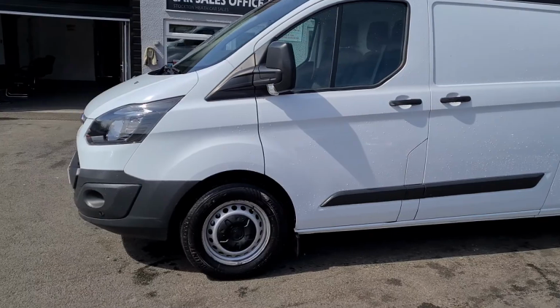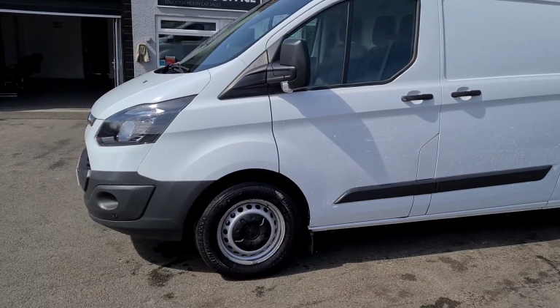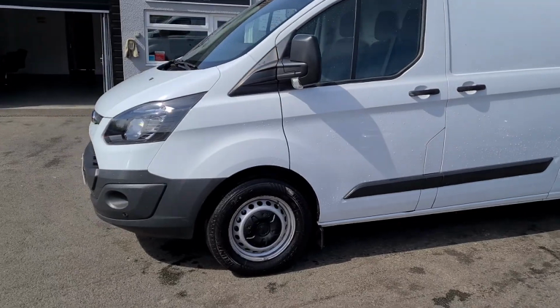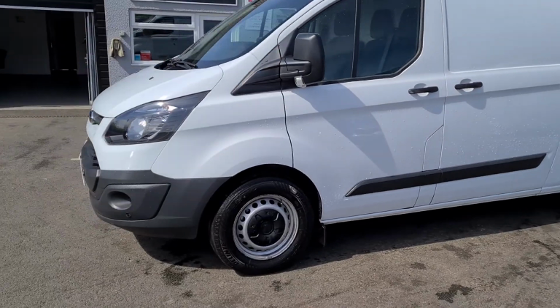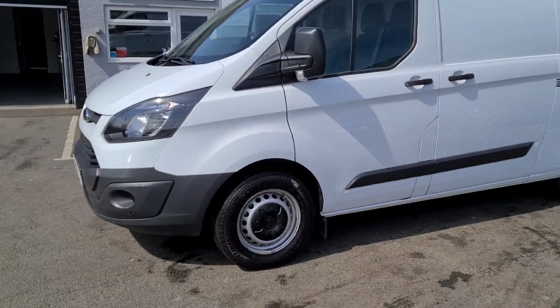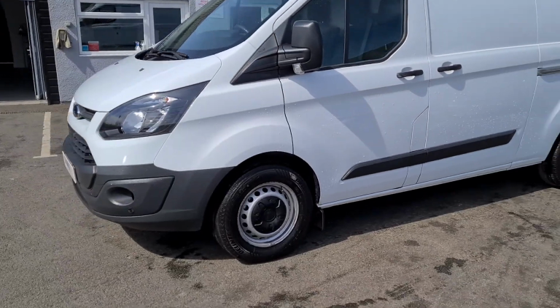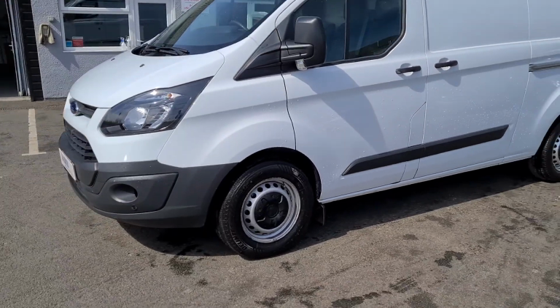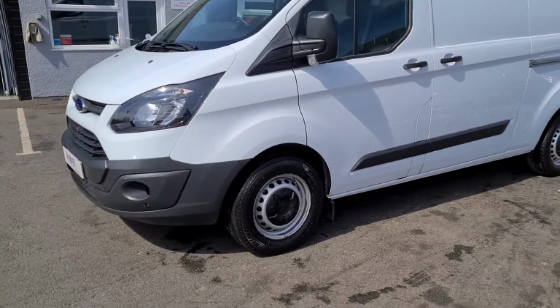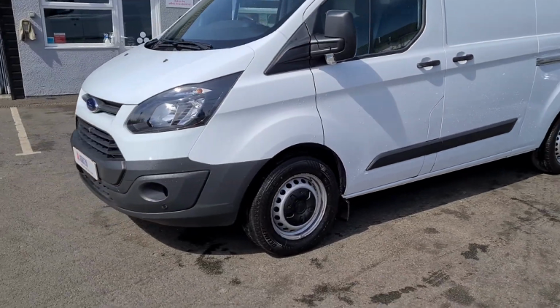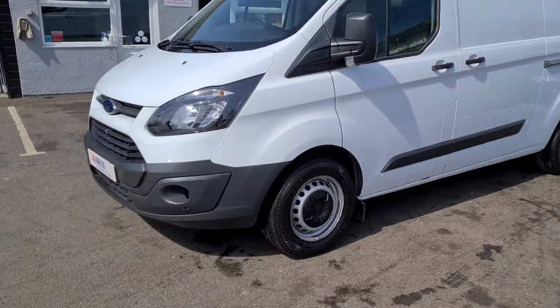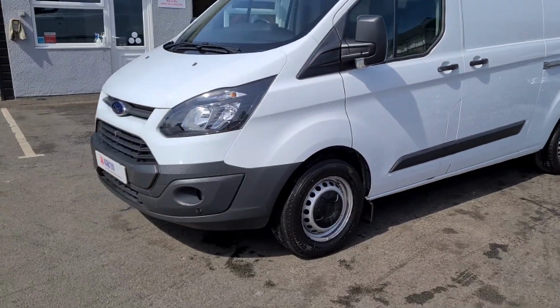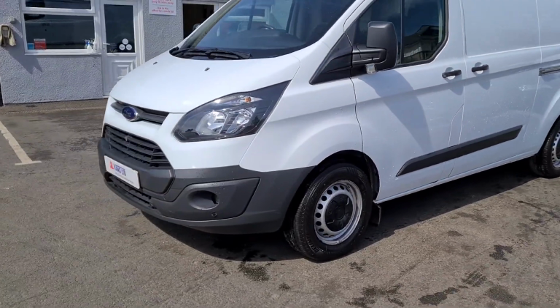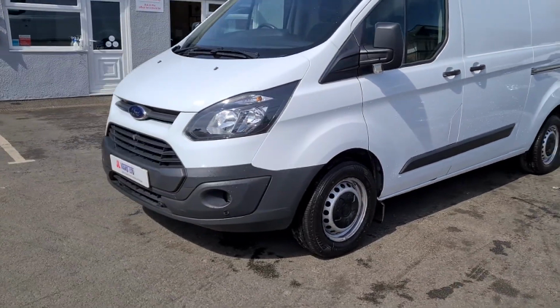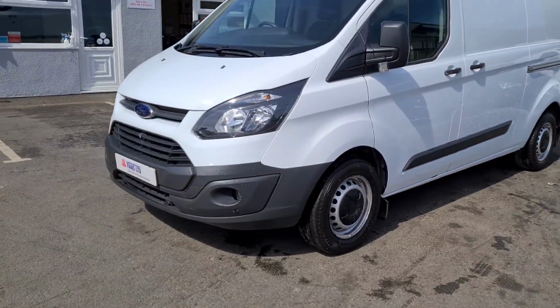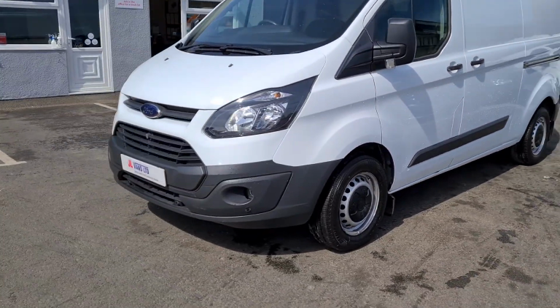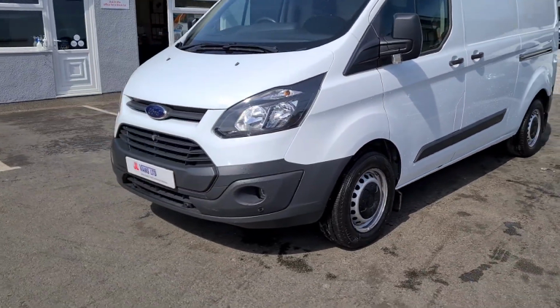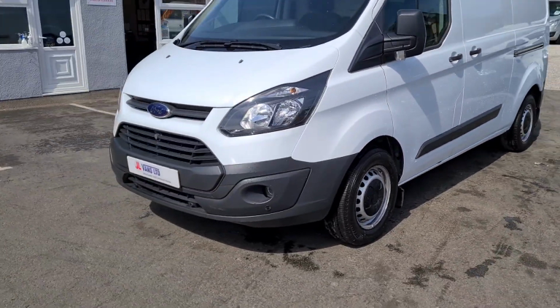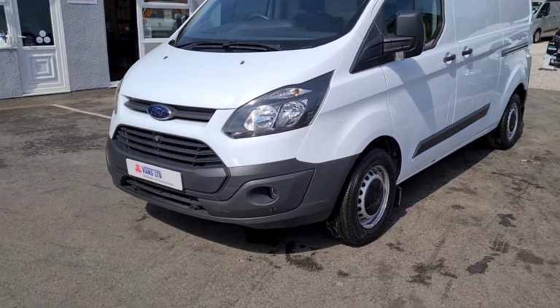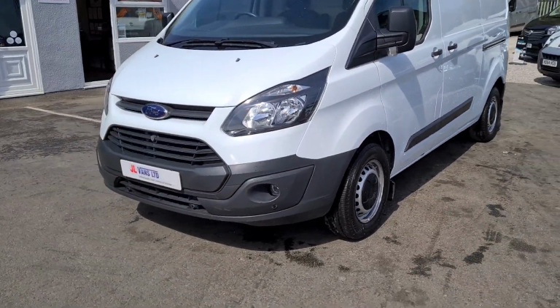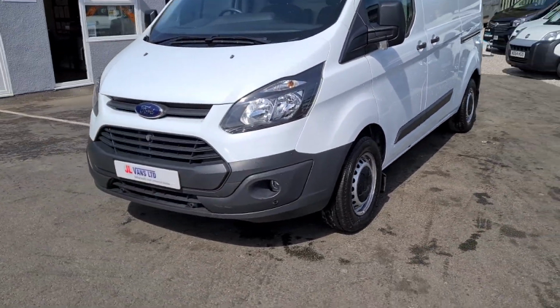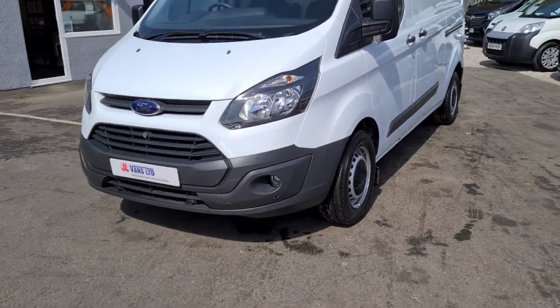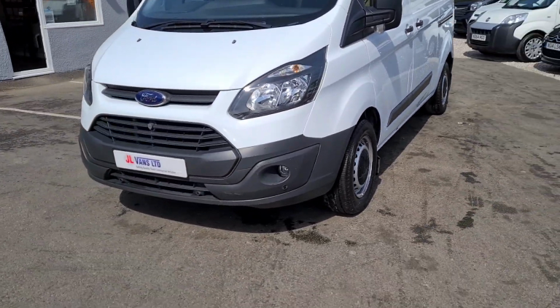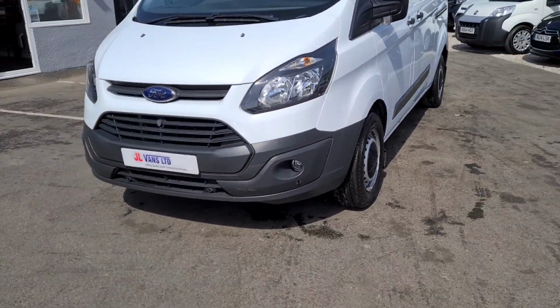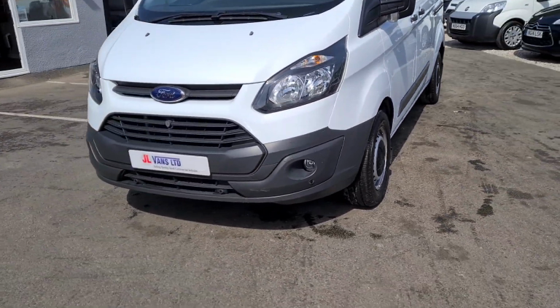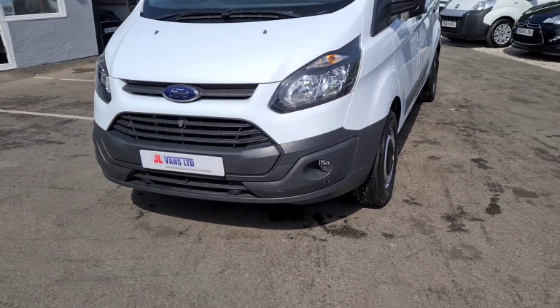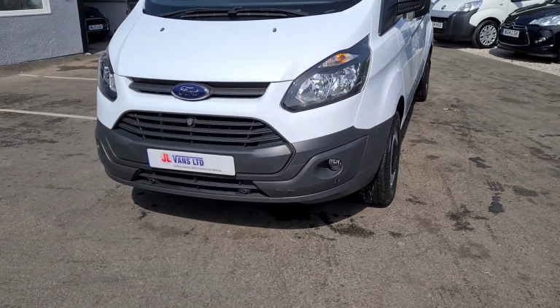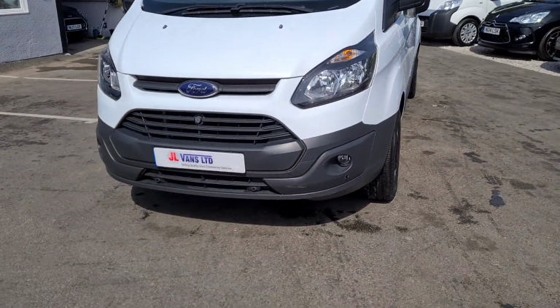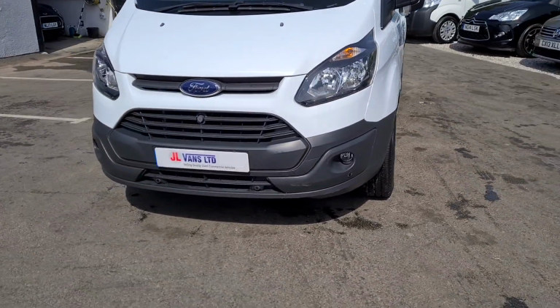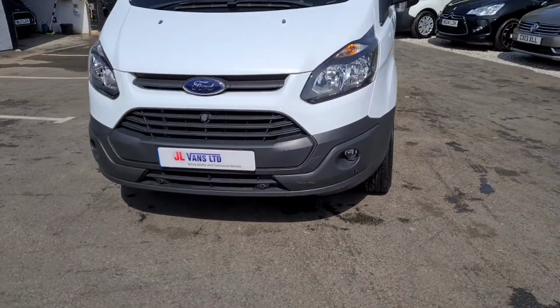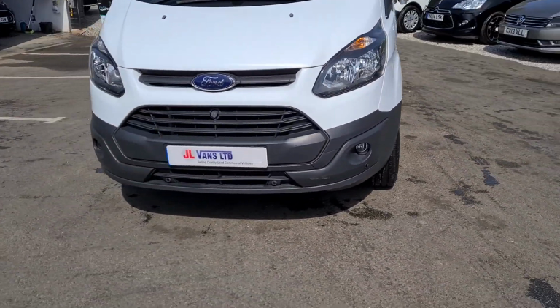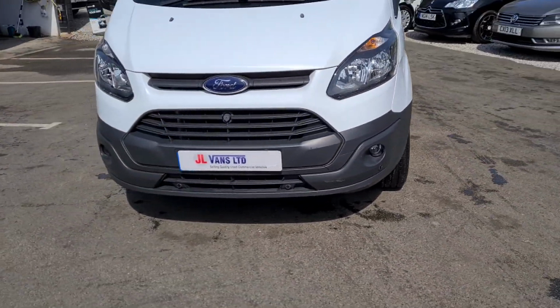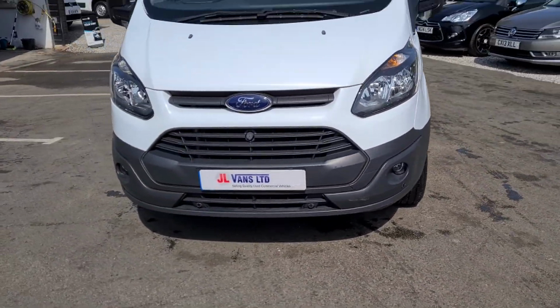There's one owner from new vehicle. It's got front parking sensors as well as the rear.